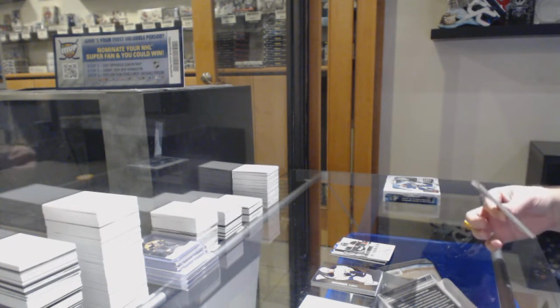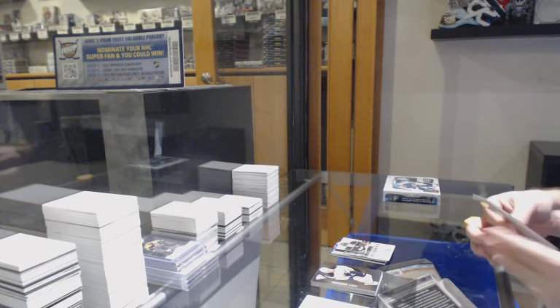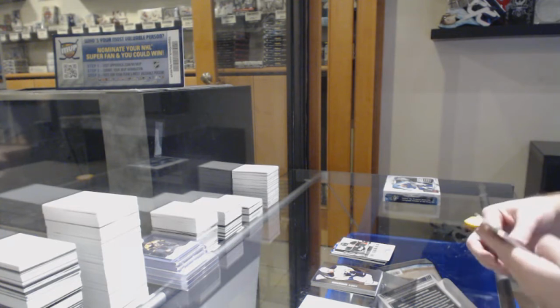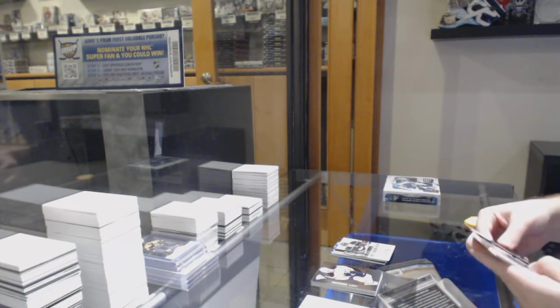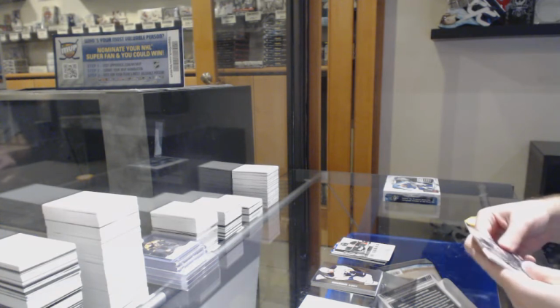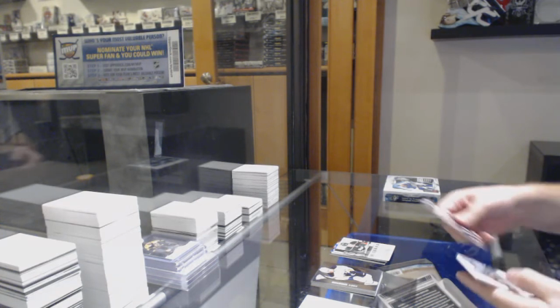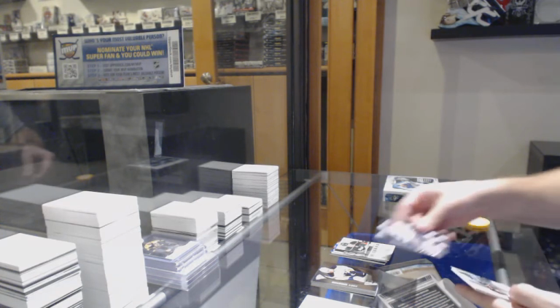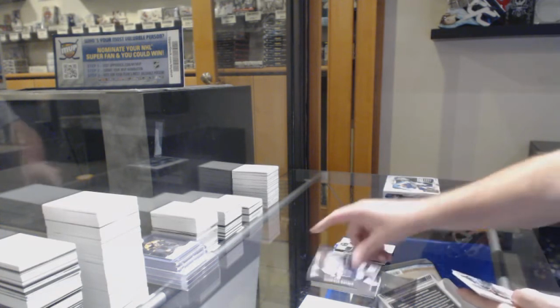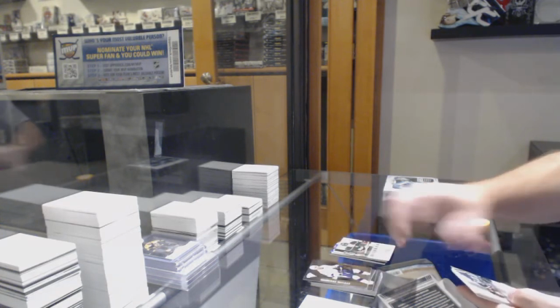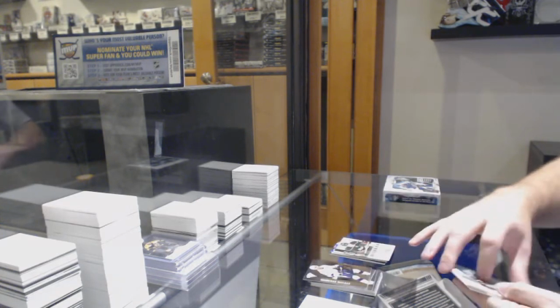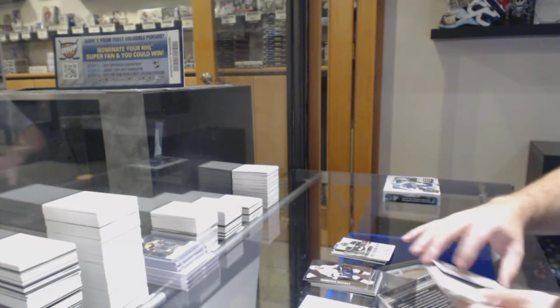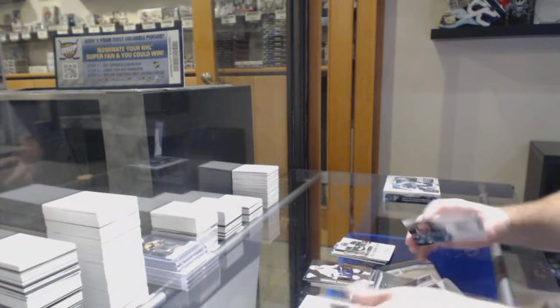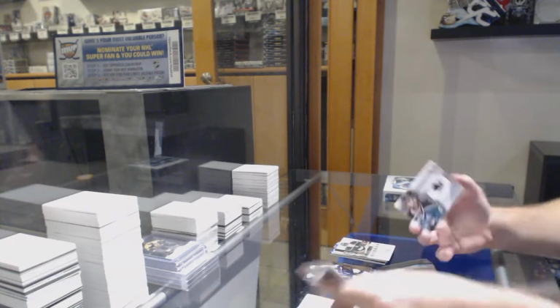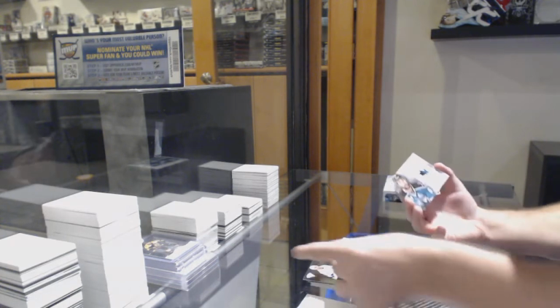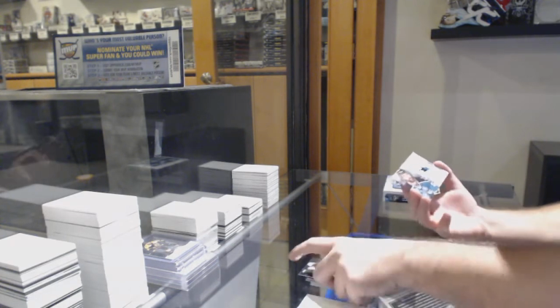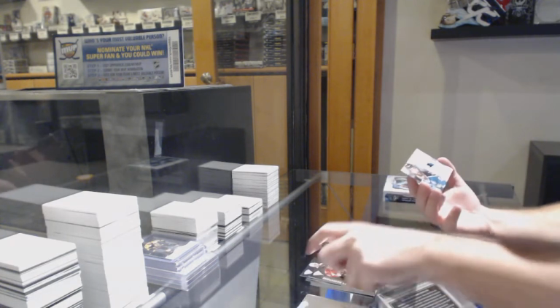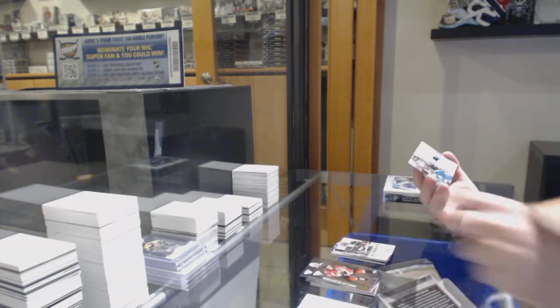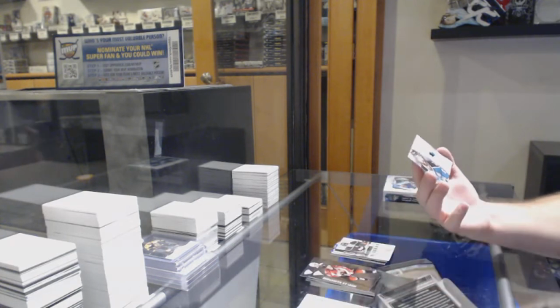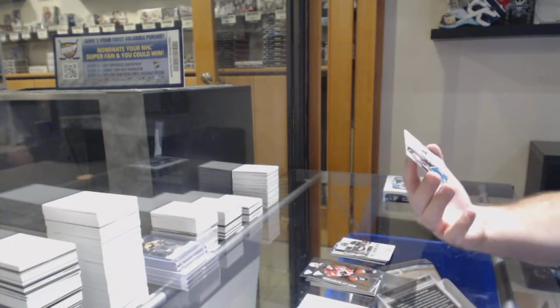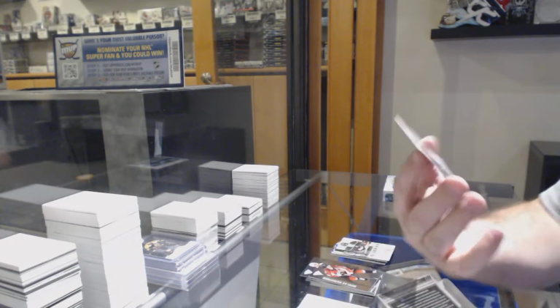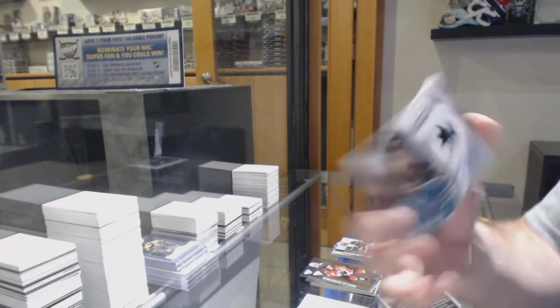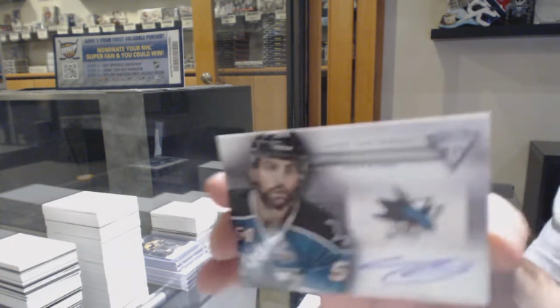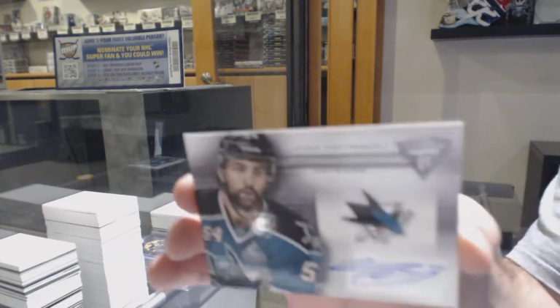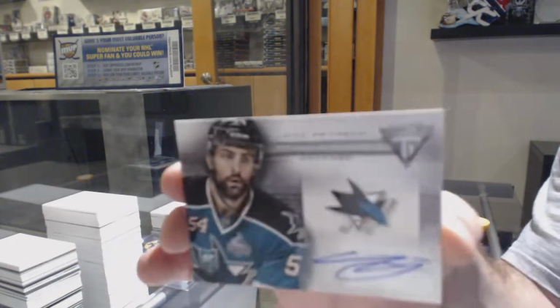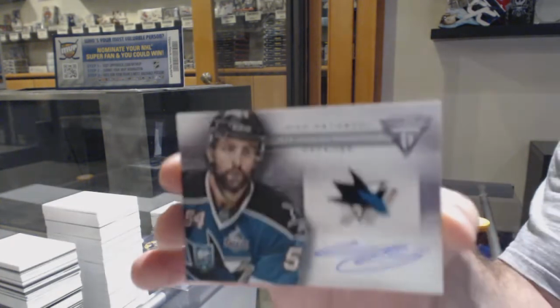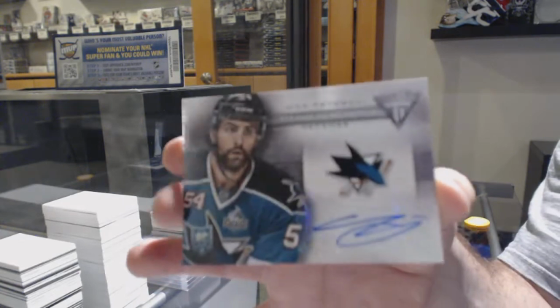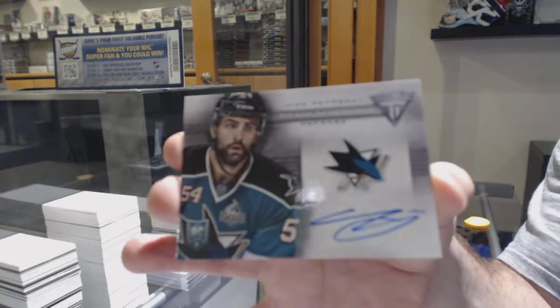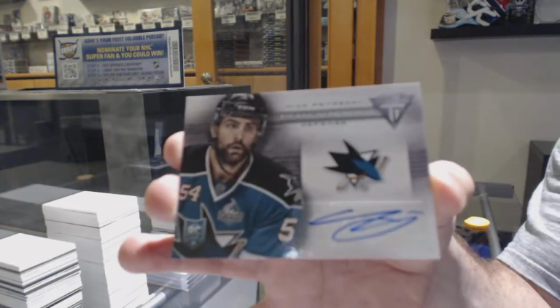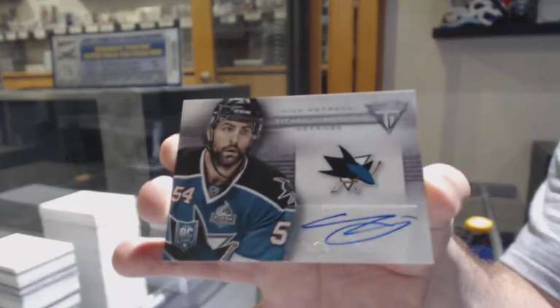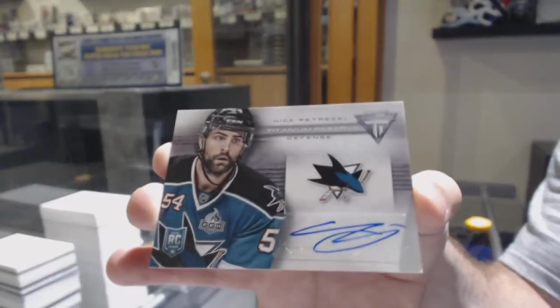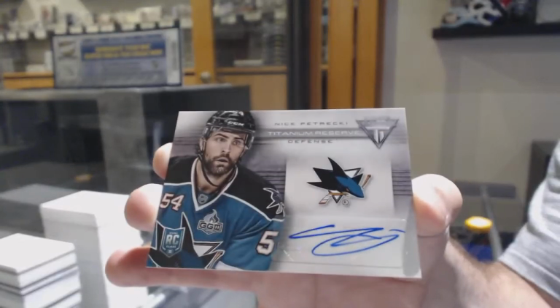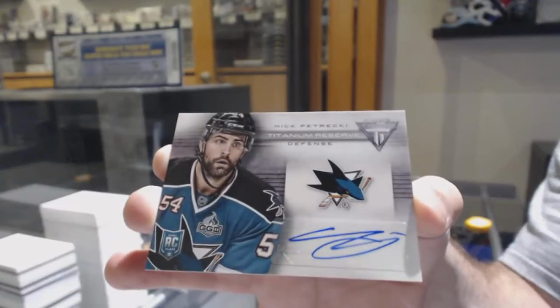And we've got another autograph — a Titanium Reserve autograph of Nick Petrucci.